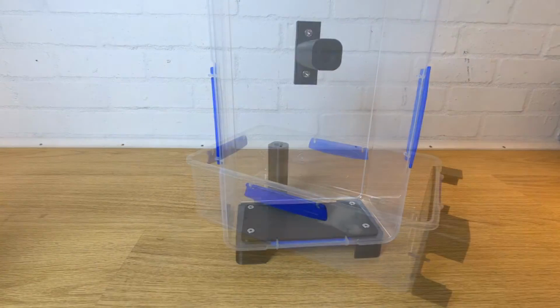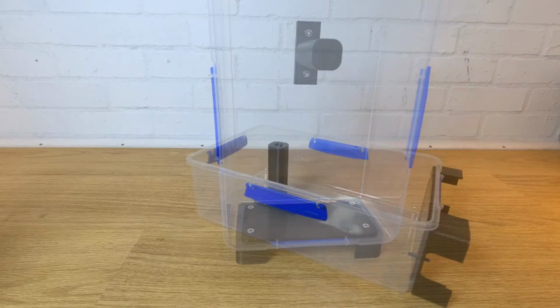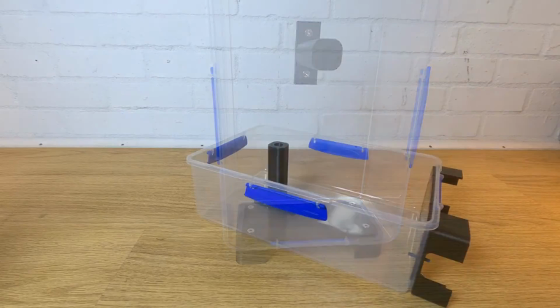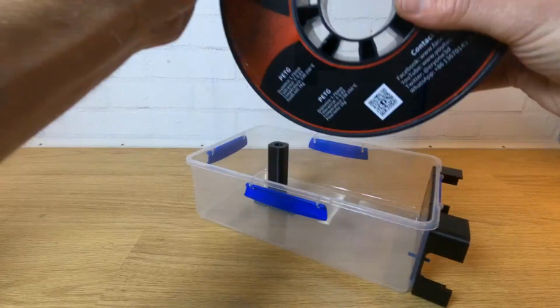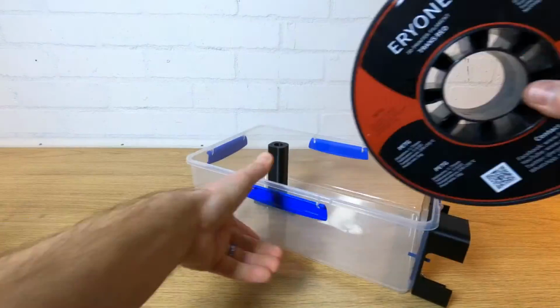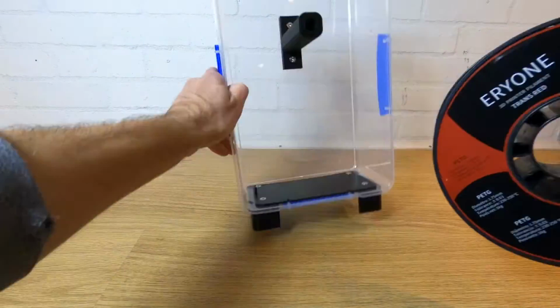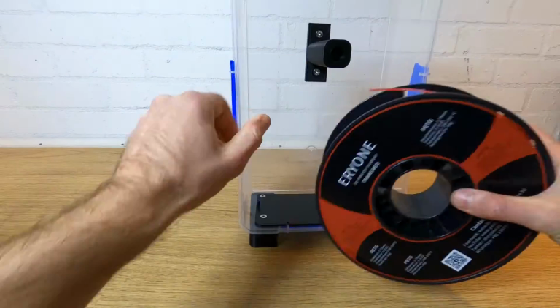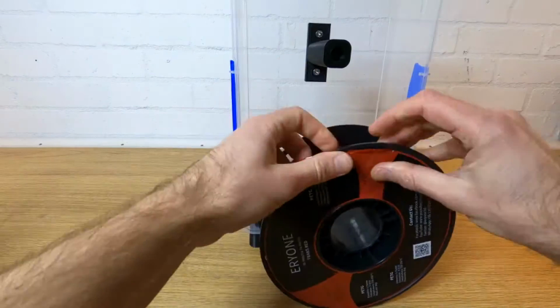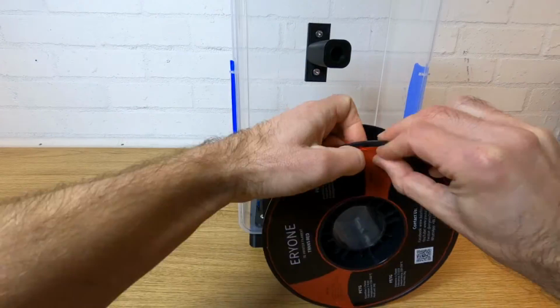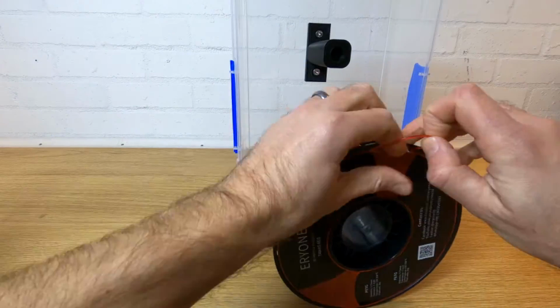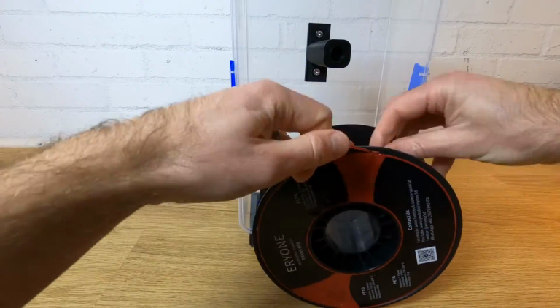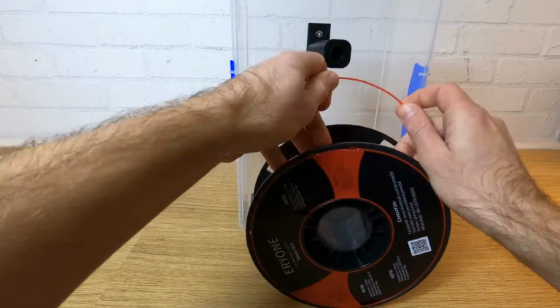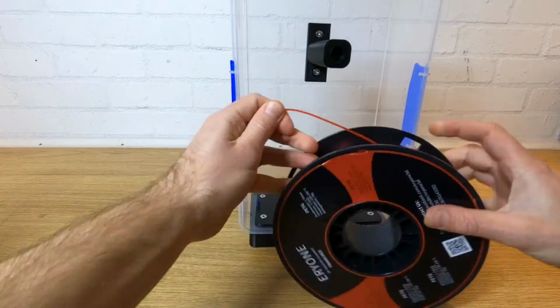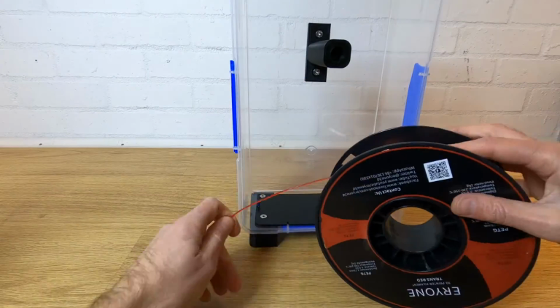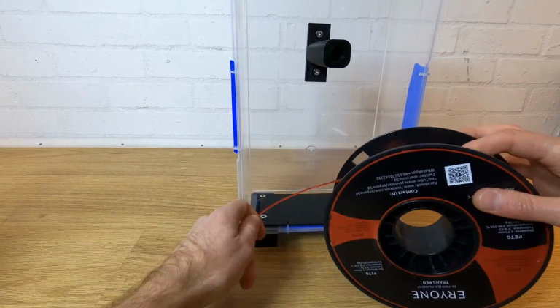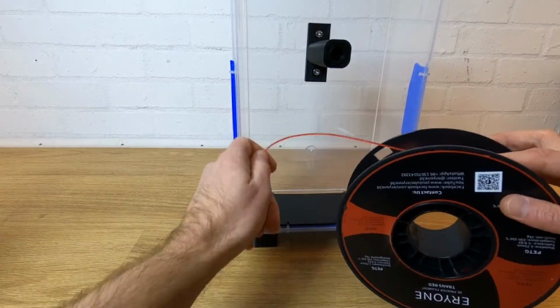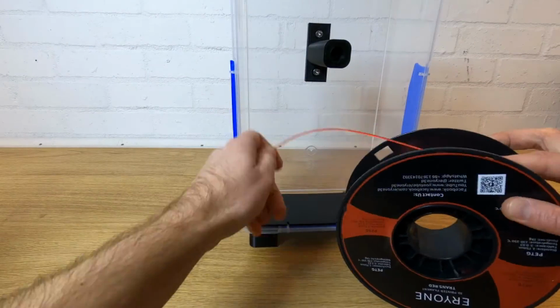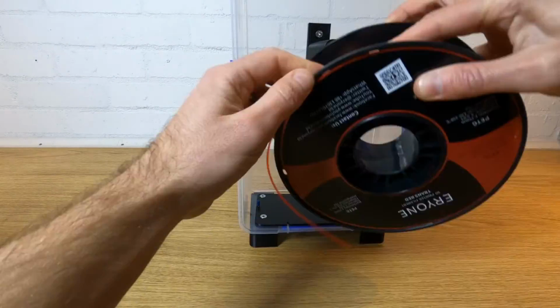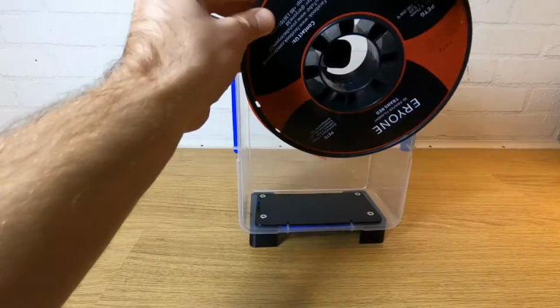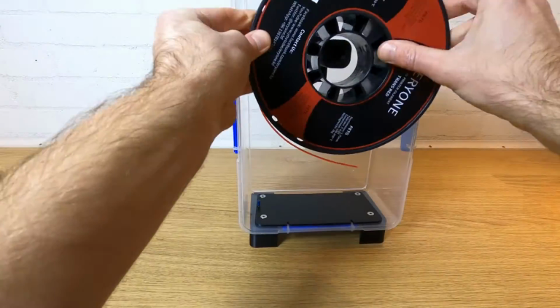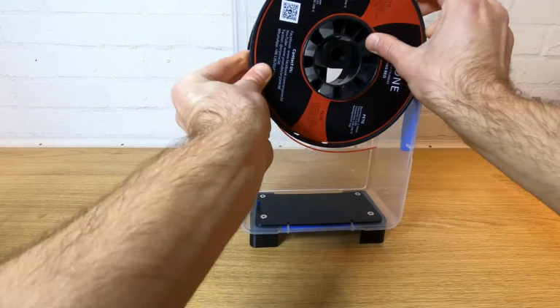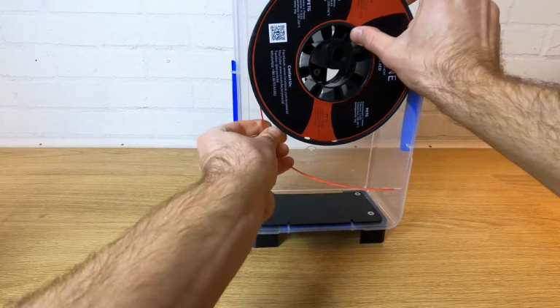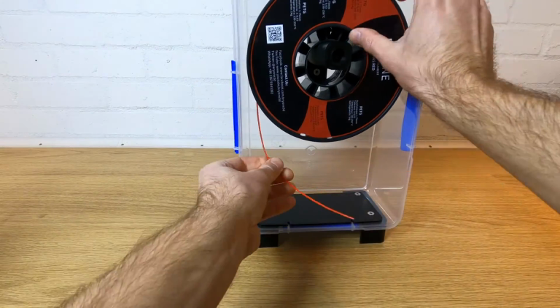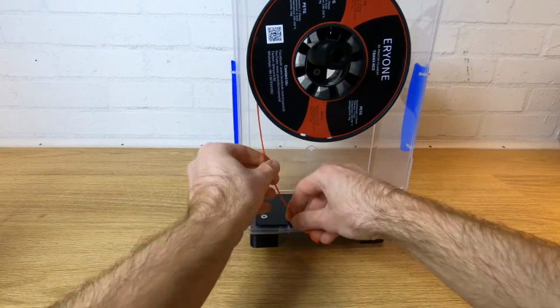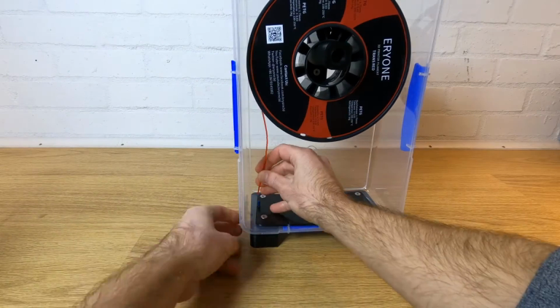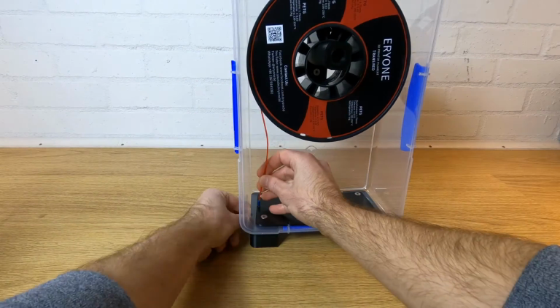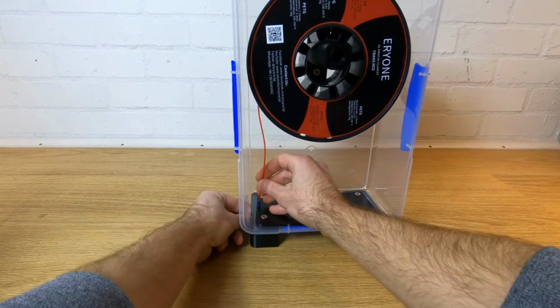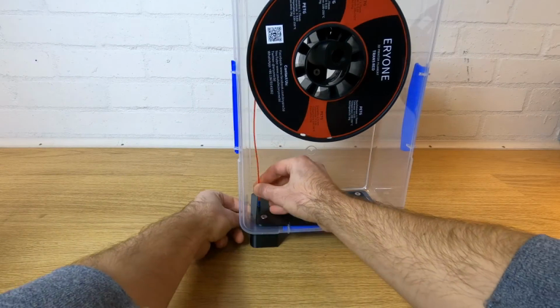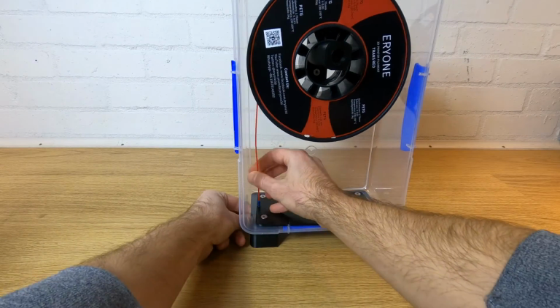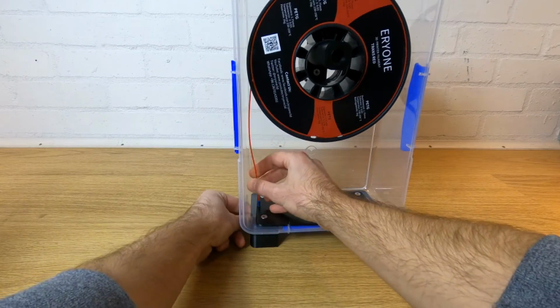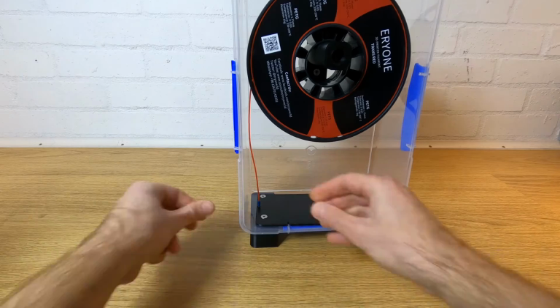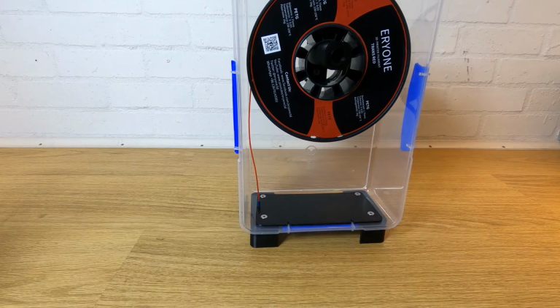Your filament dry box is now built. It's time to load your reel, feed through your filament, pop in a pack and close the lid.